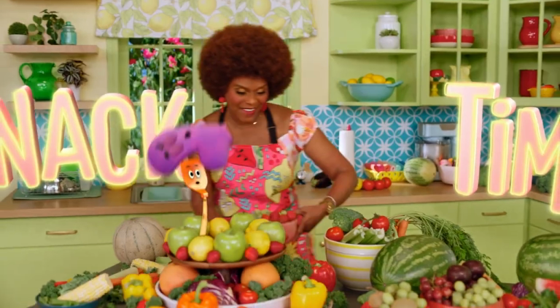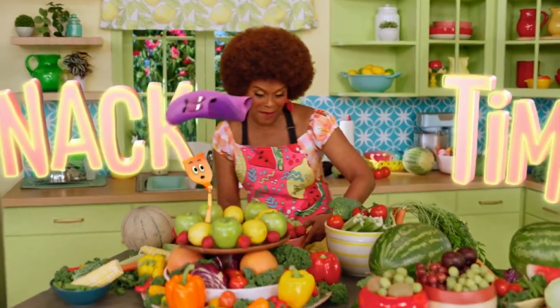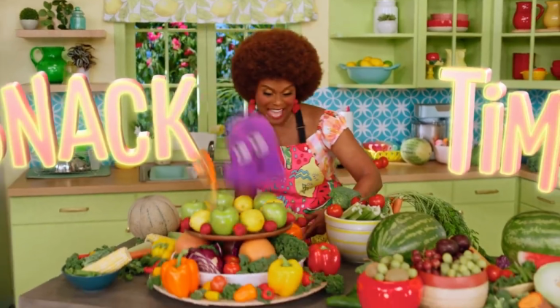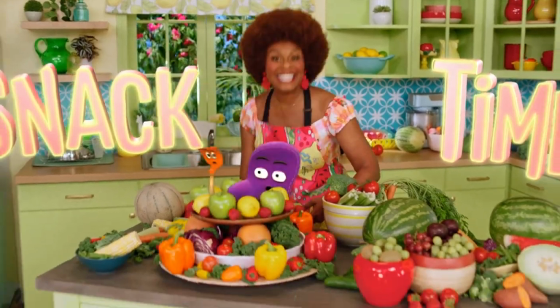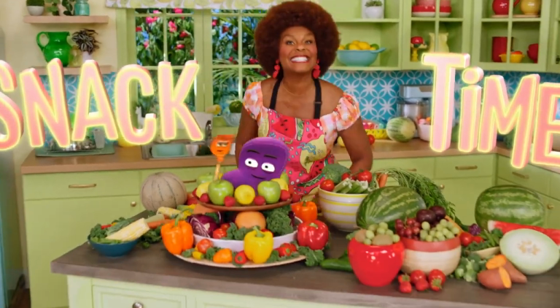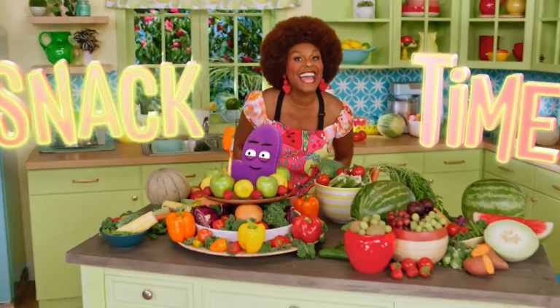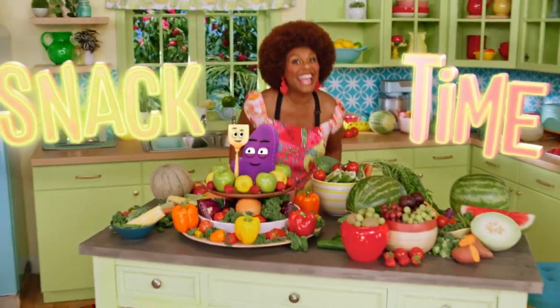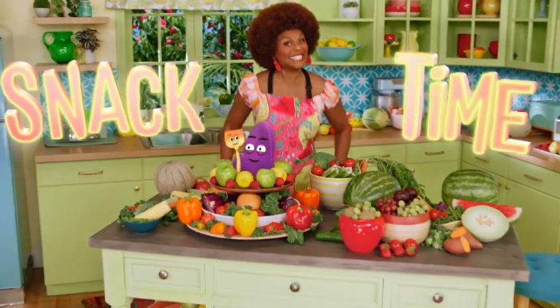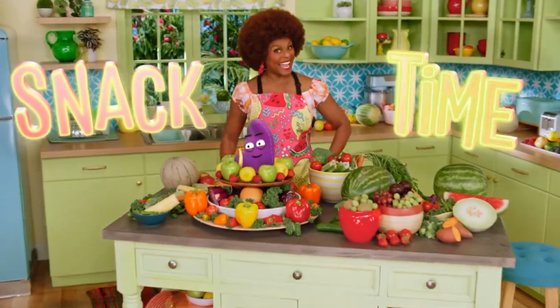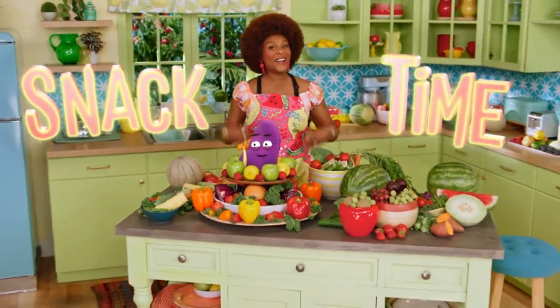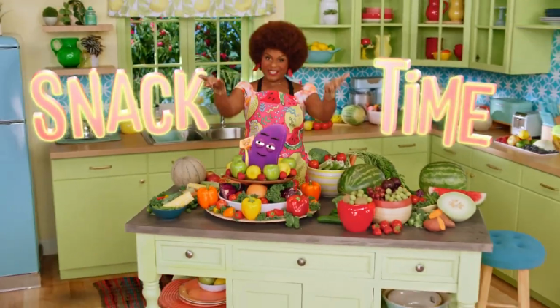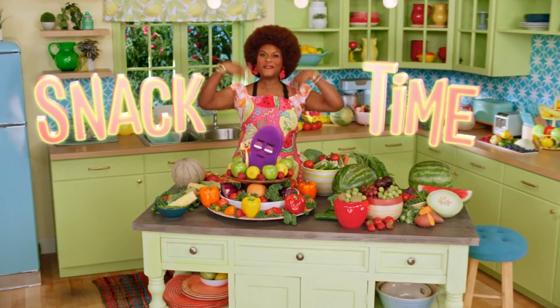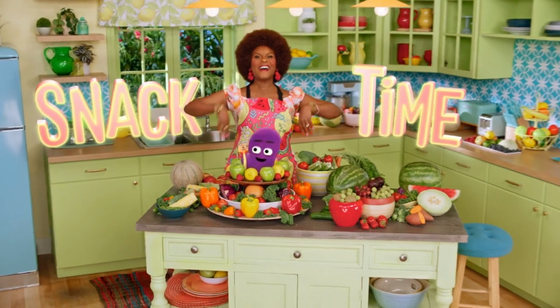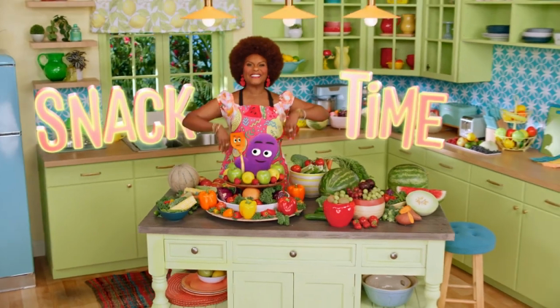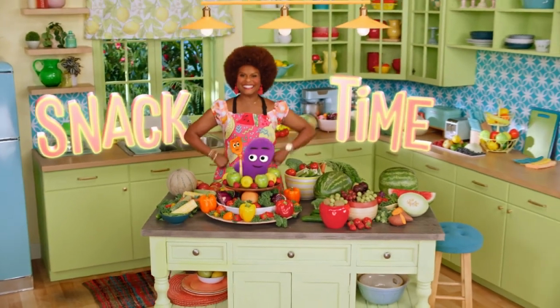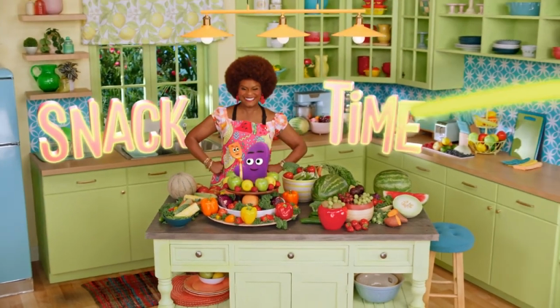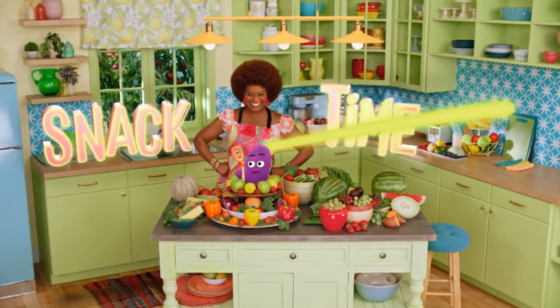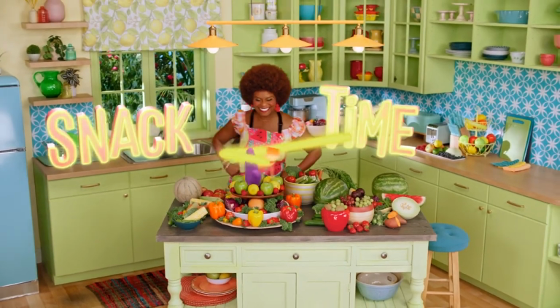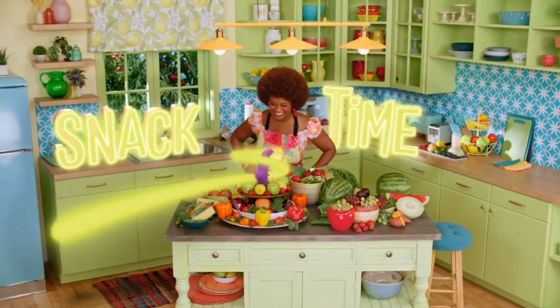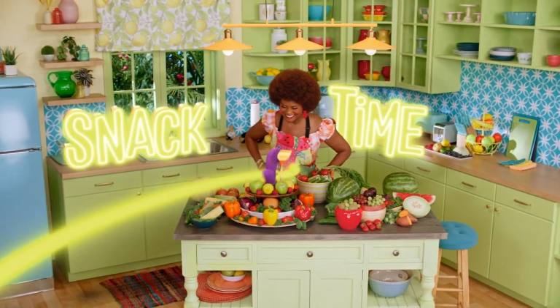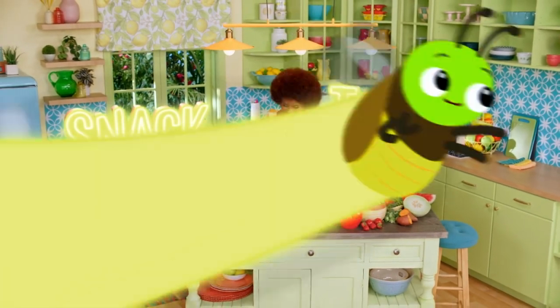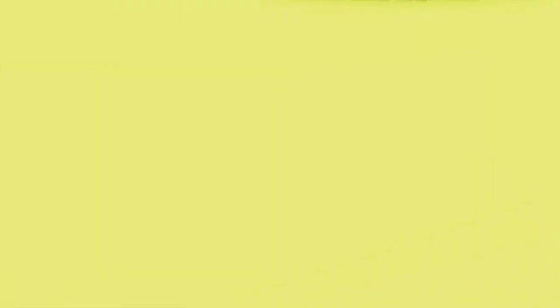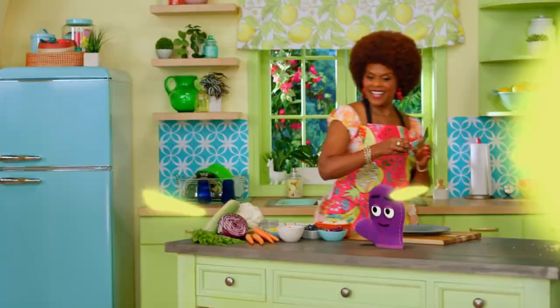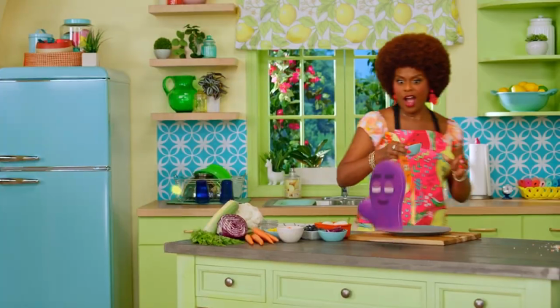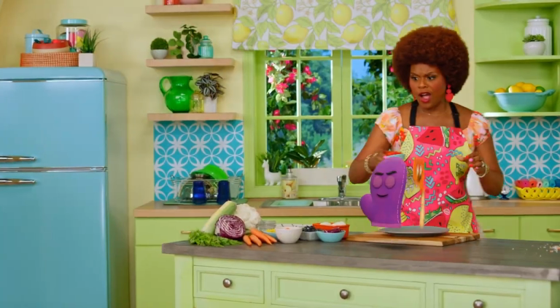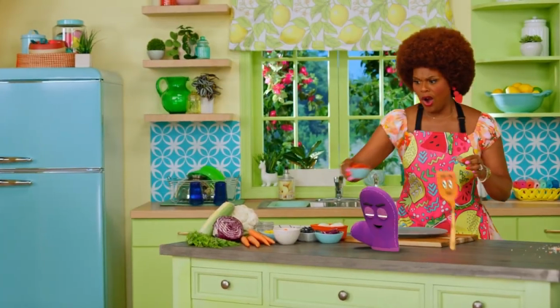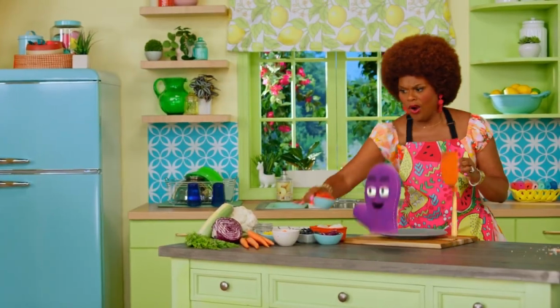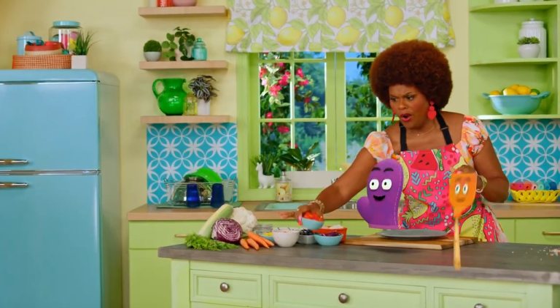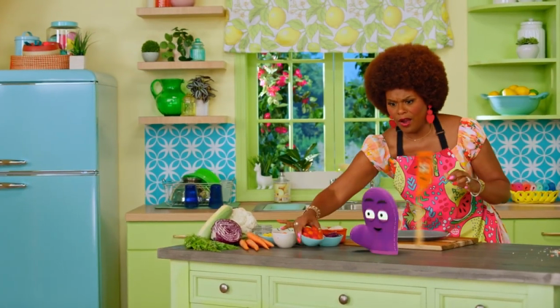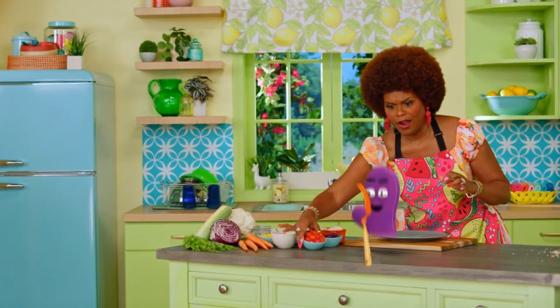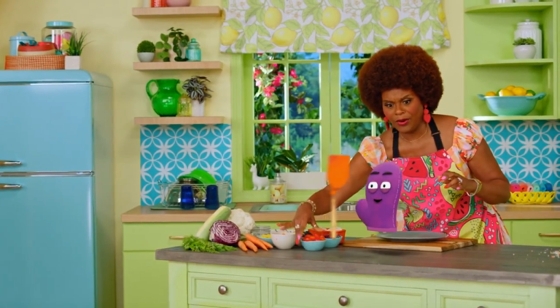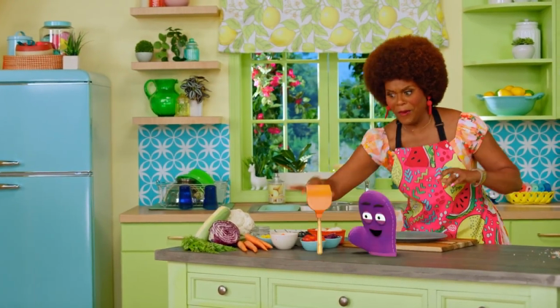Everybody, it's snack time! Come on. Circles, circles, circles, circles.